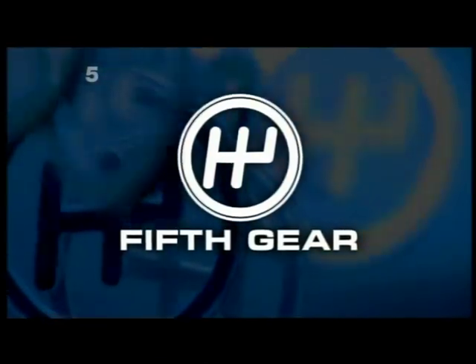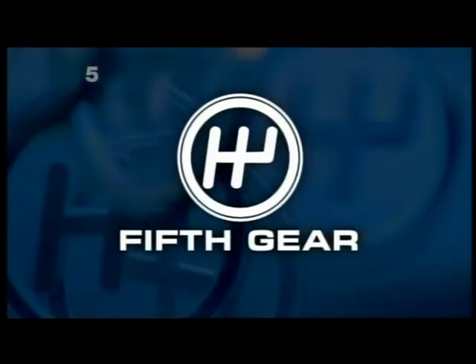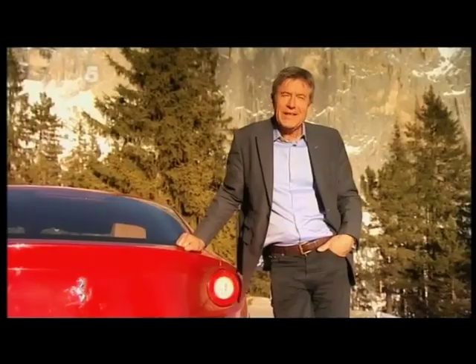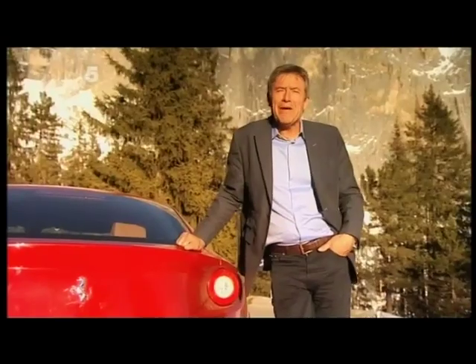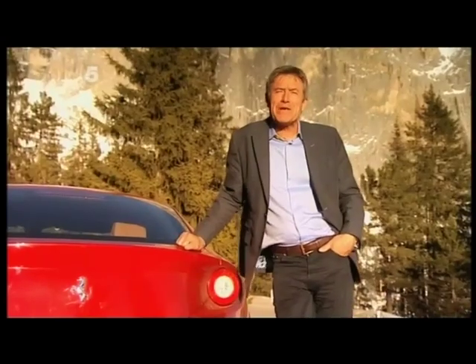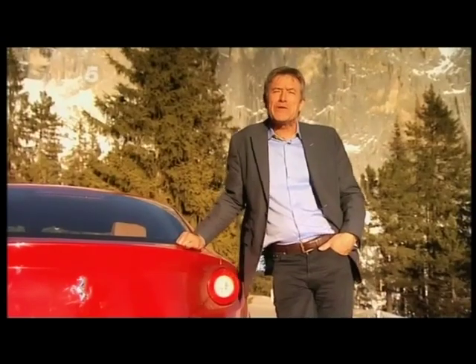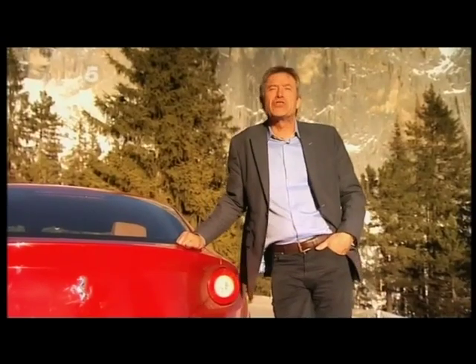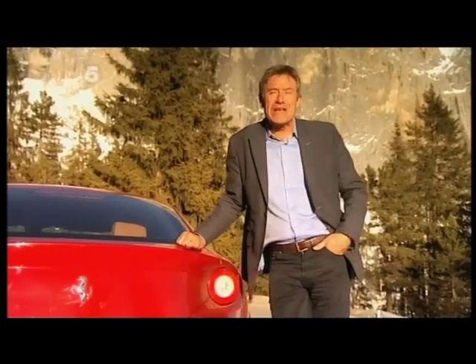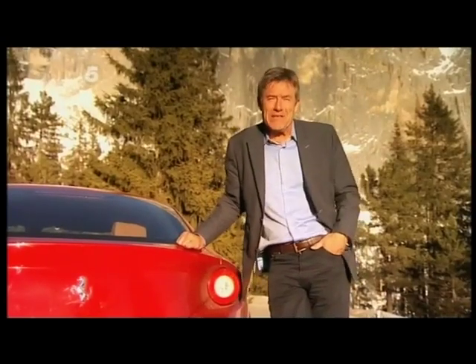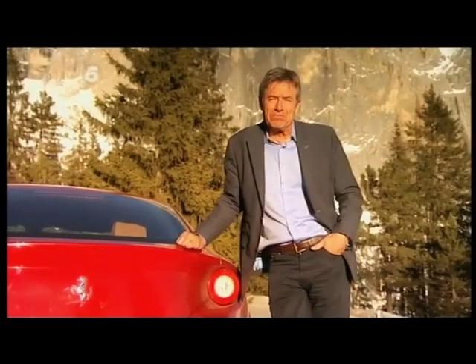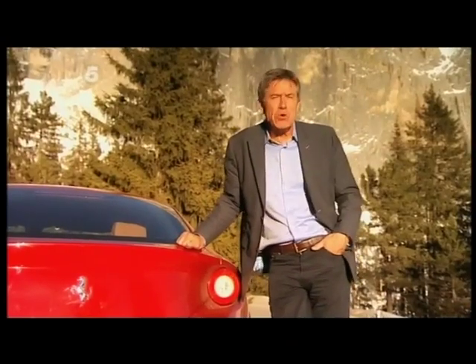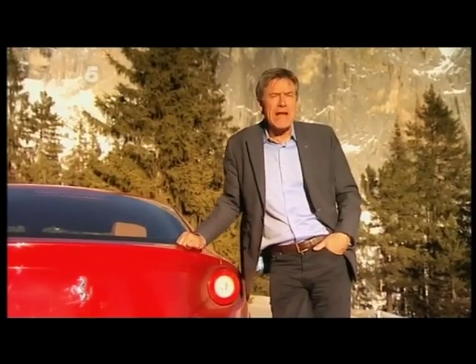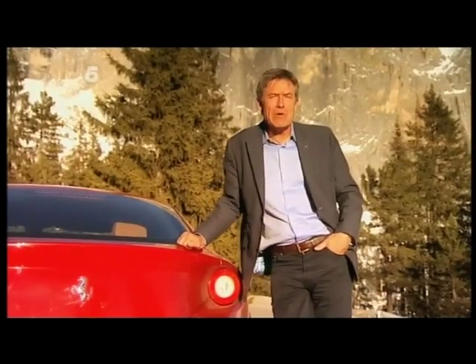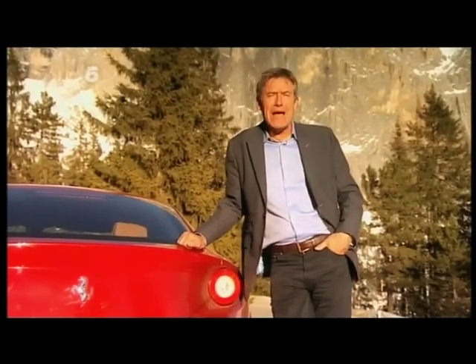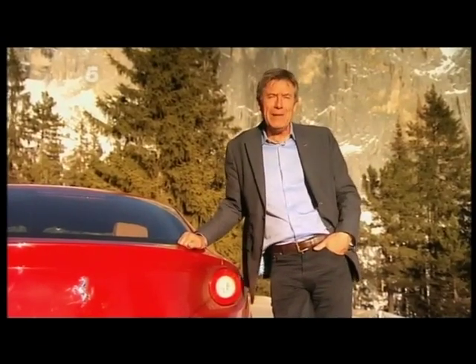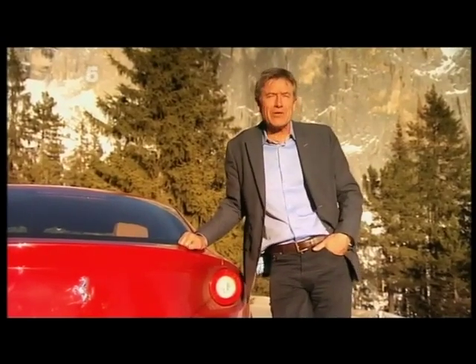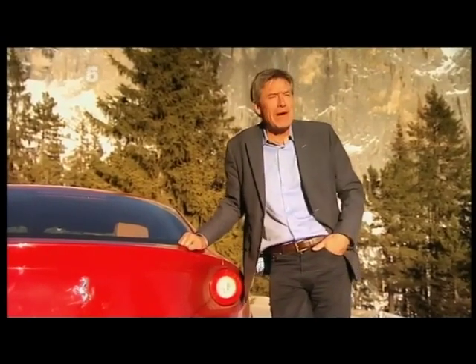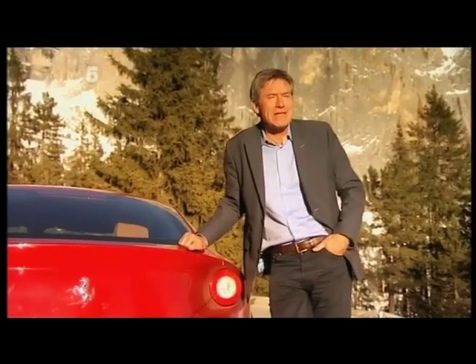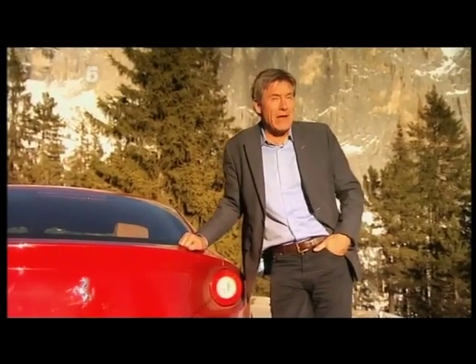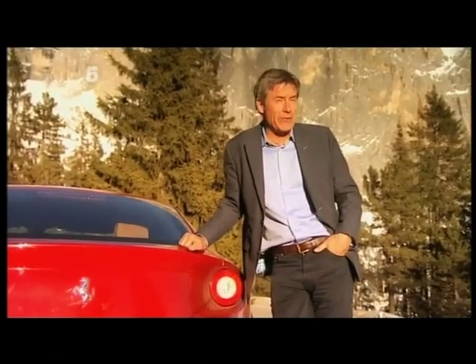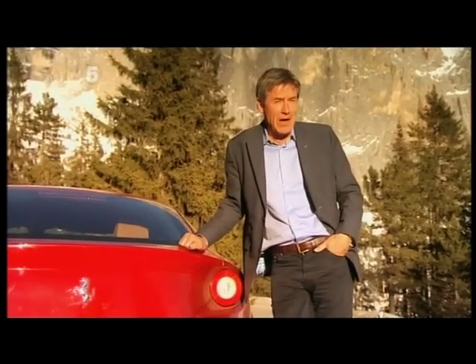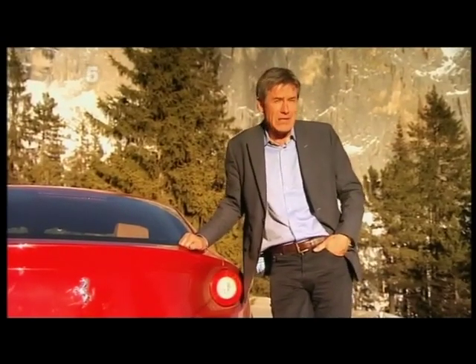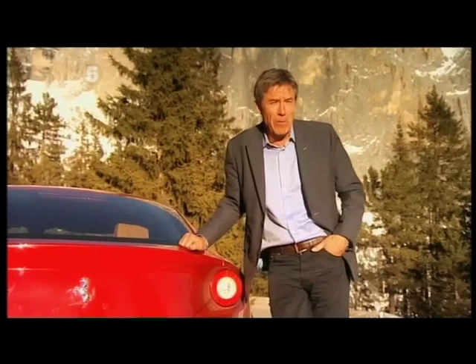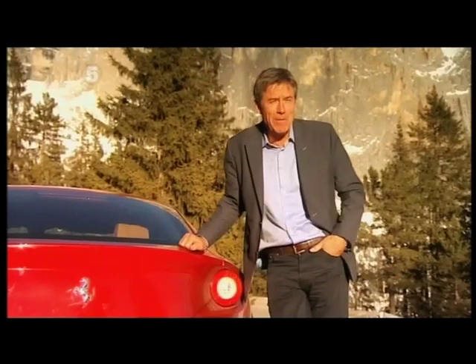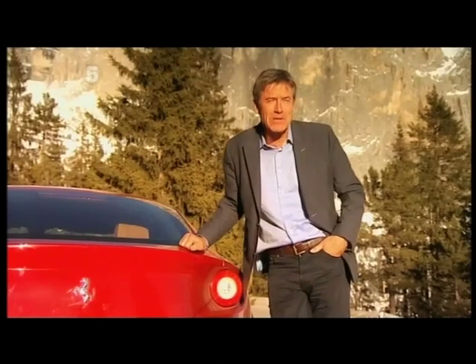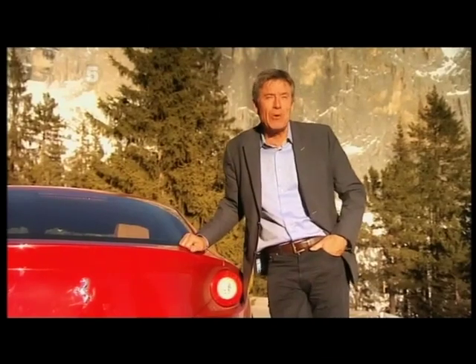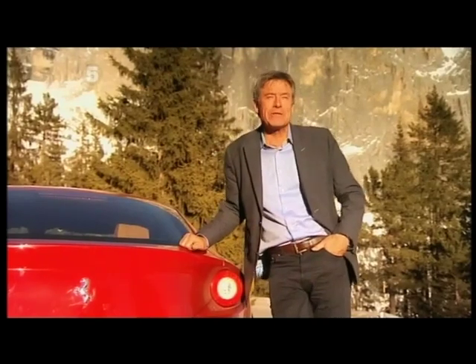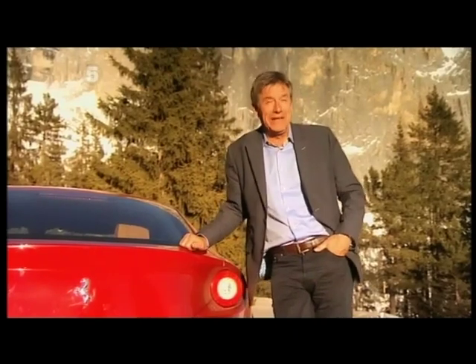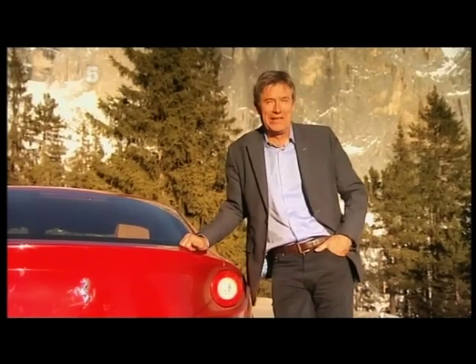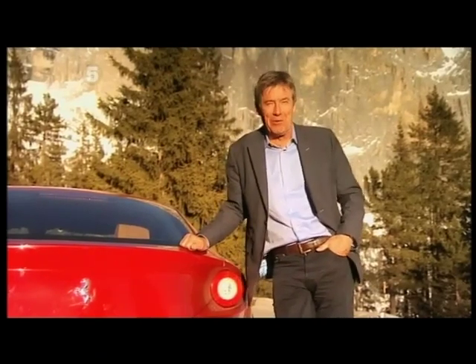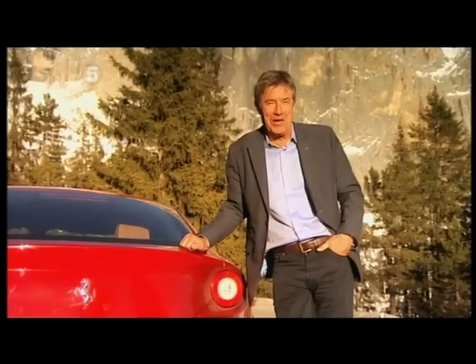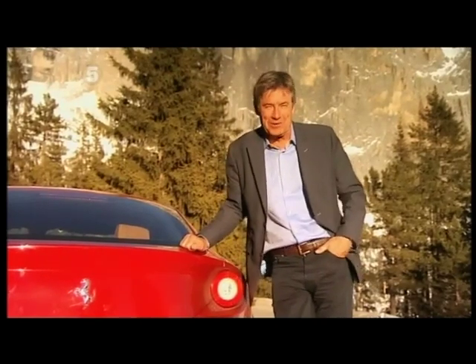And now it's over to Jason, who's in Abu Dhabi to race in the fastest form of motorsport in the world.